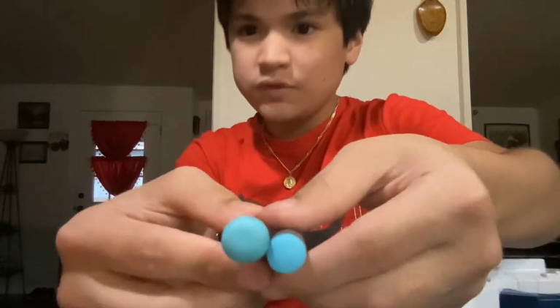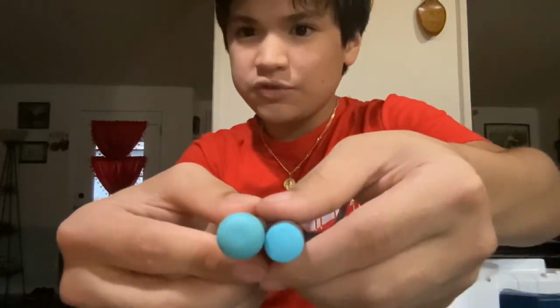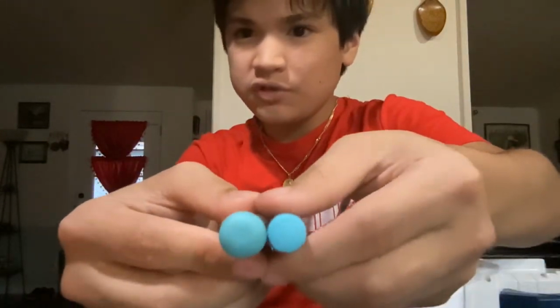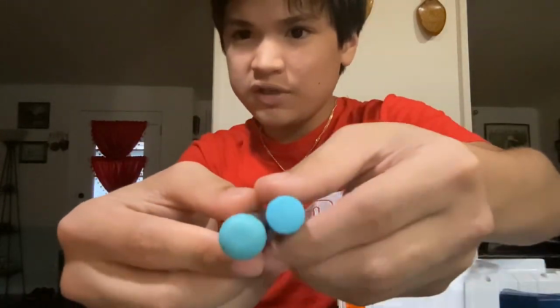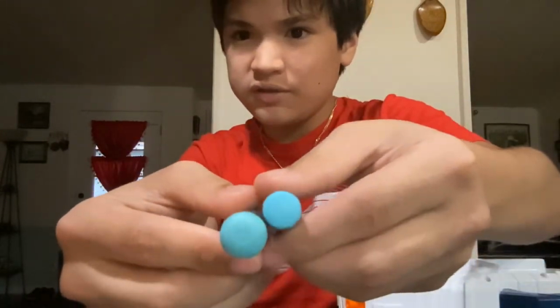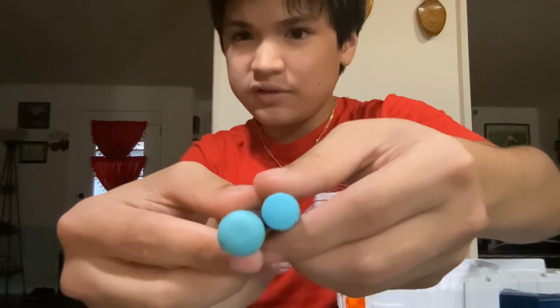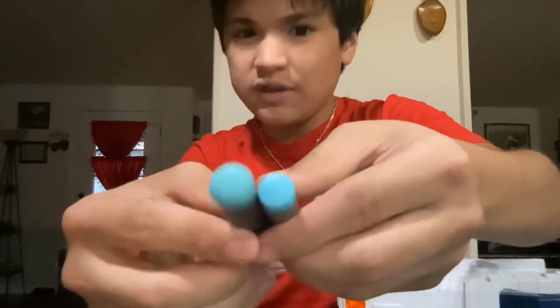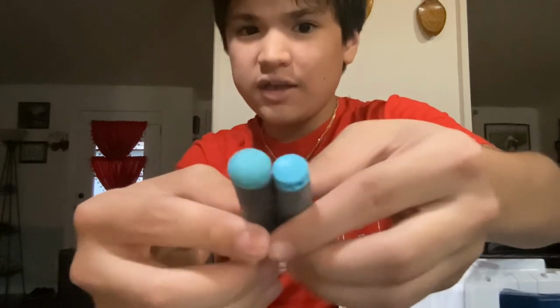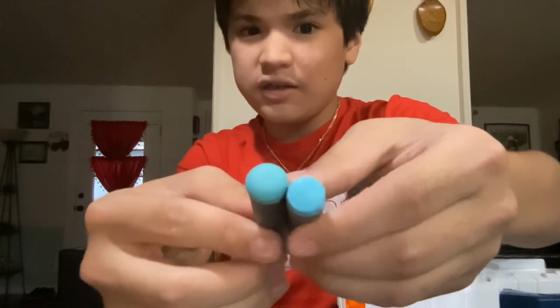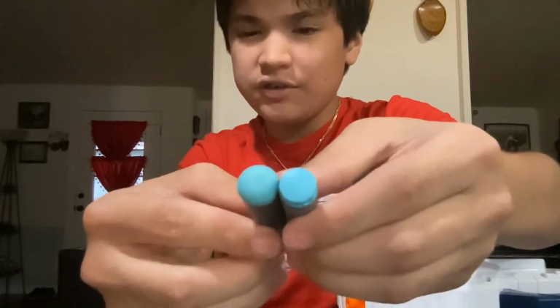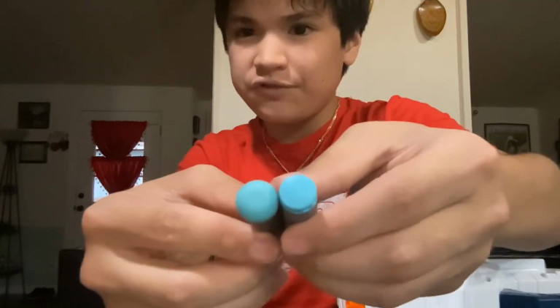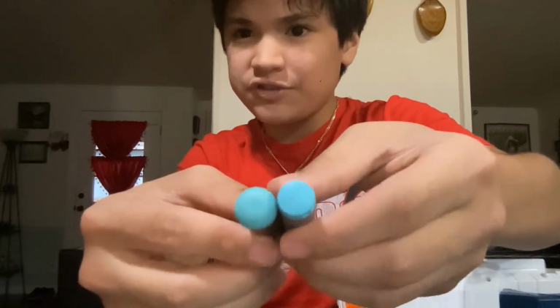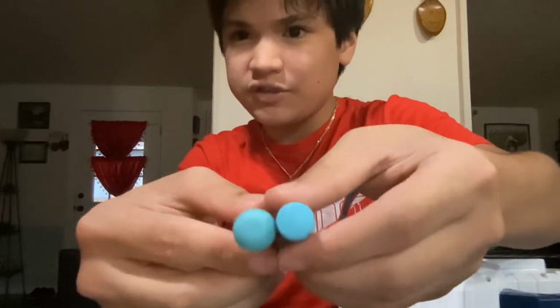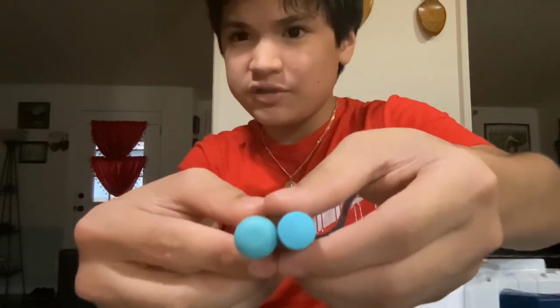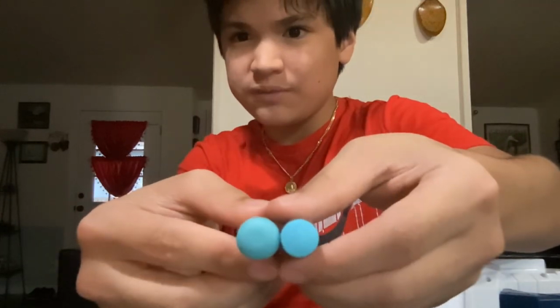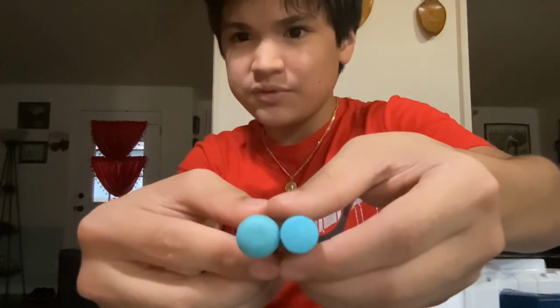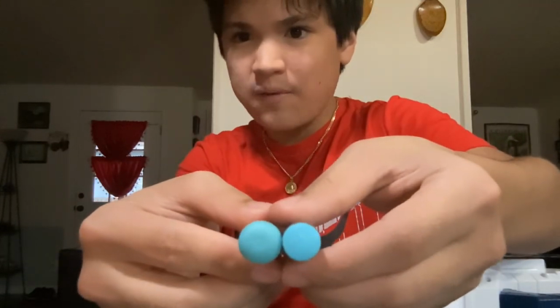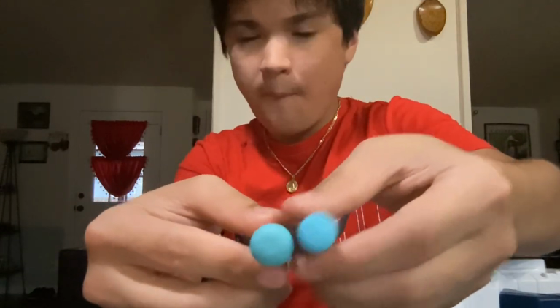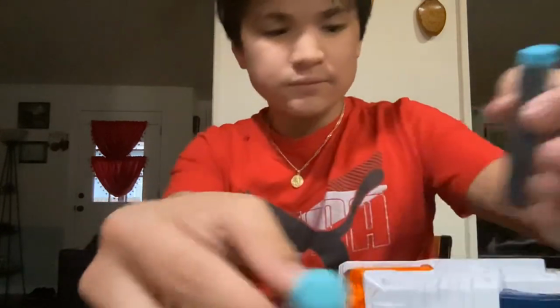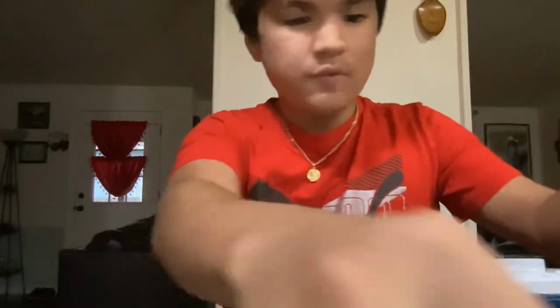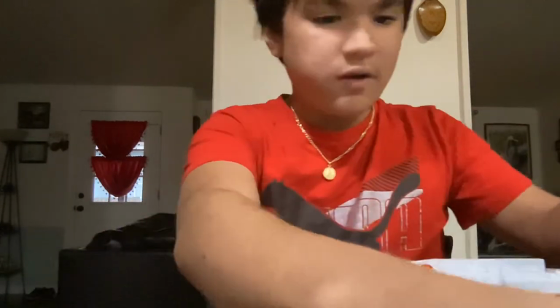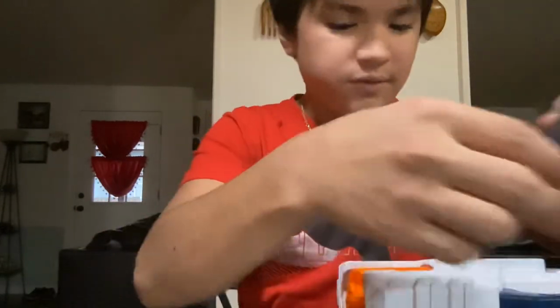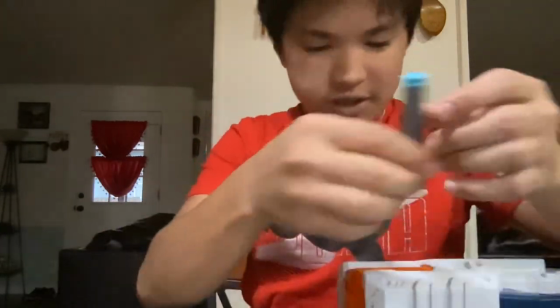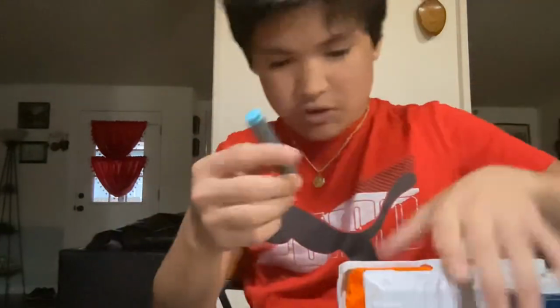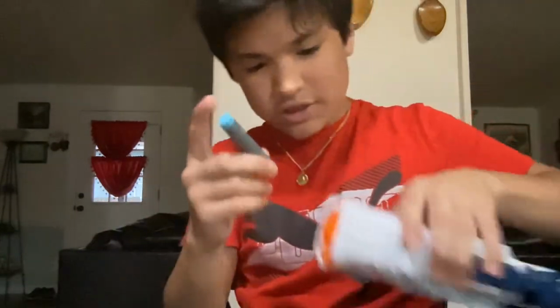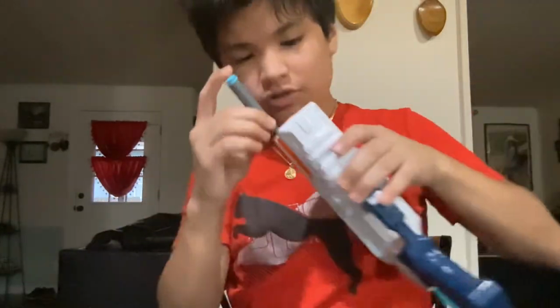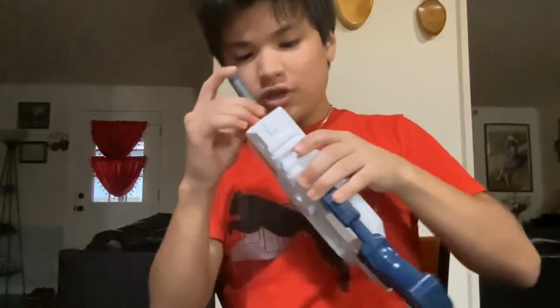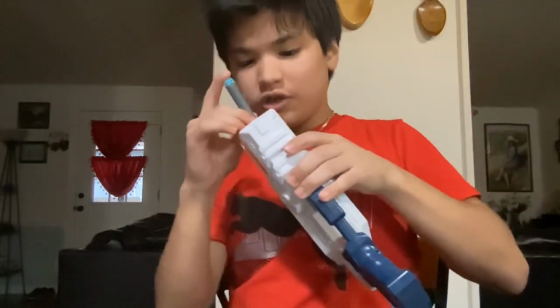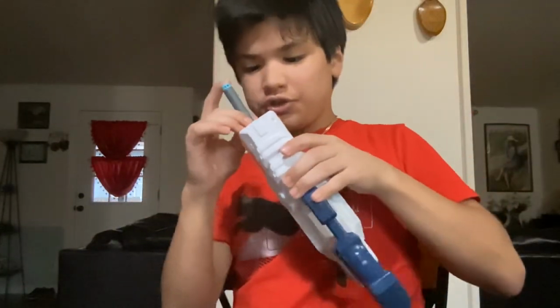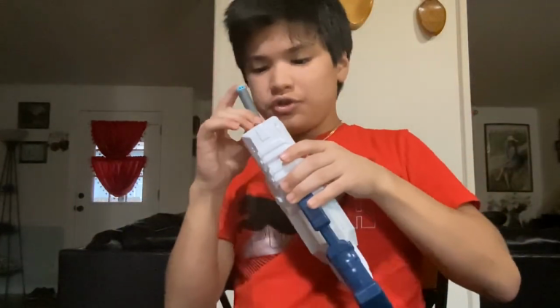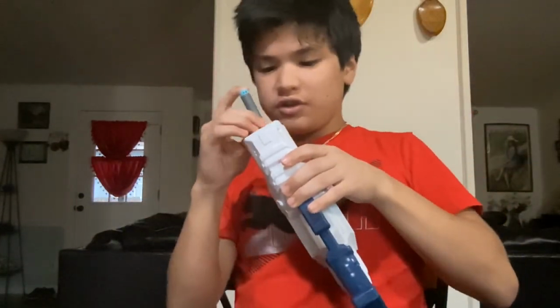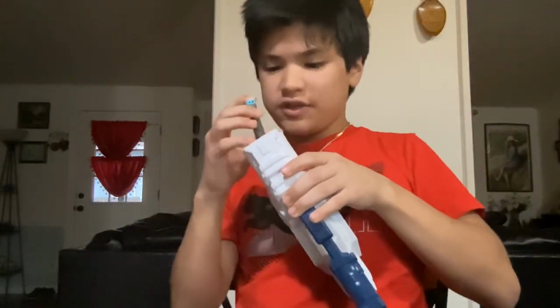Look at that difference in the tips. Now let's get to the shooting test.